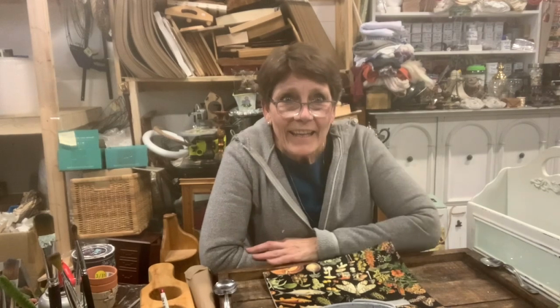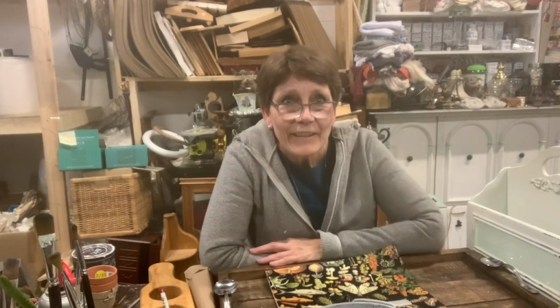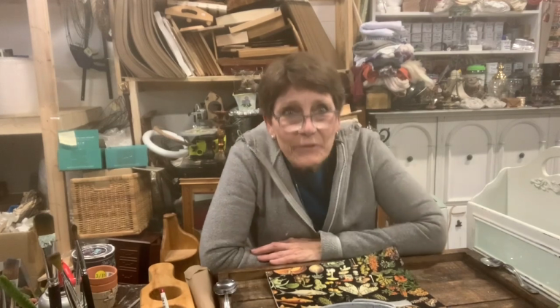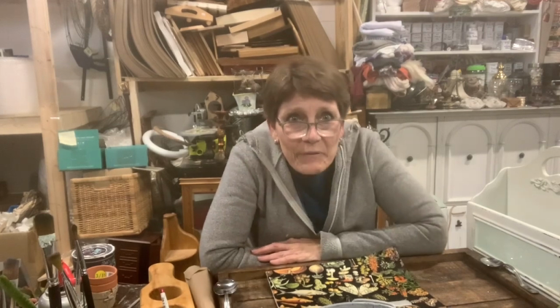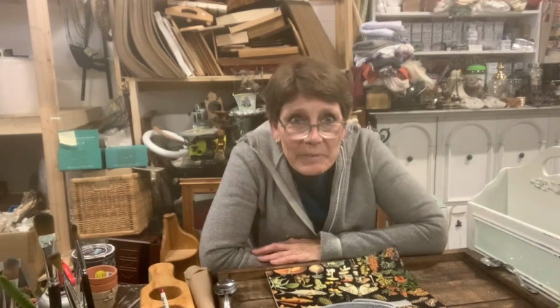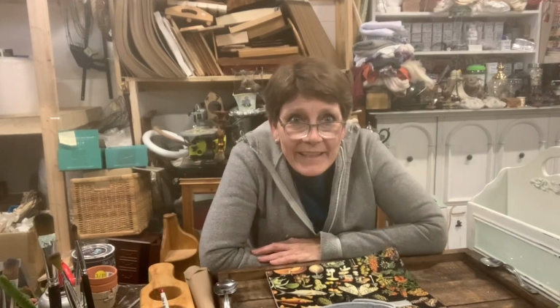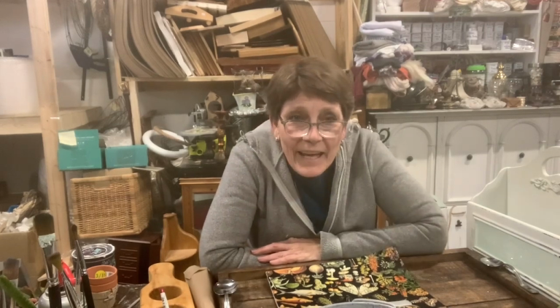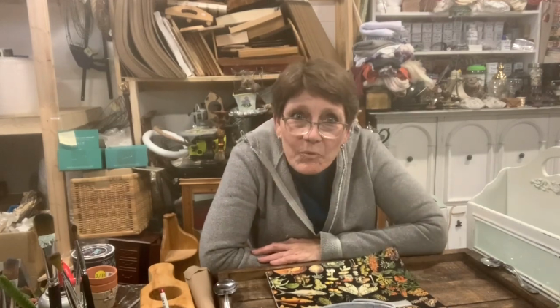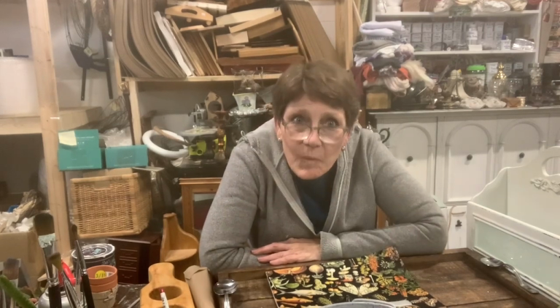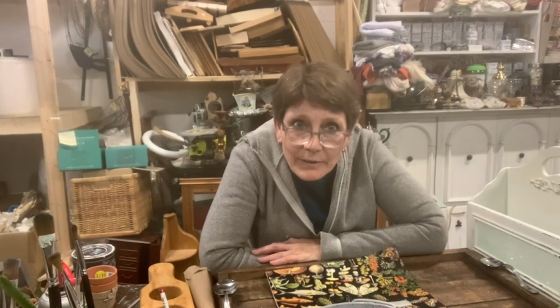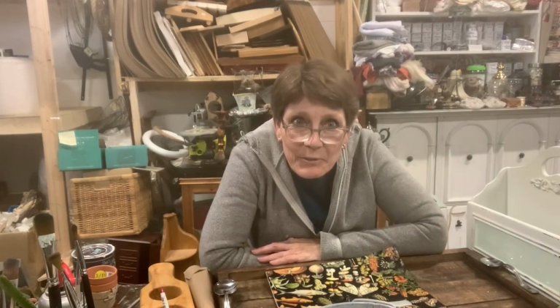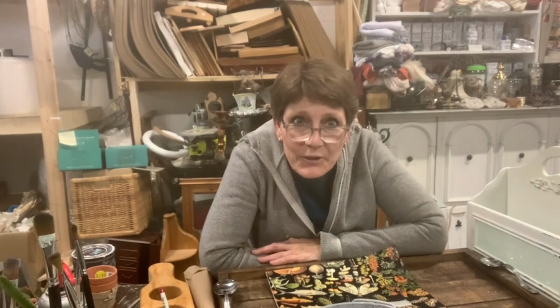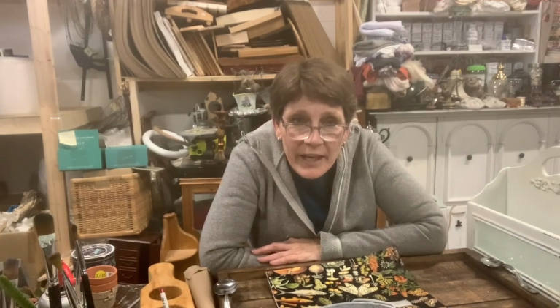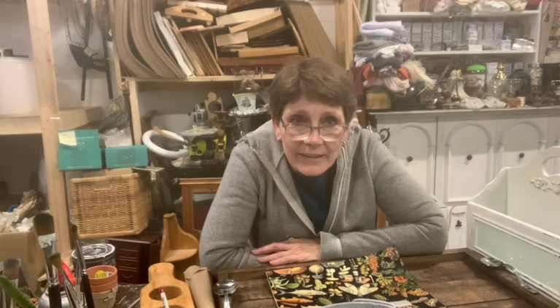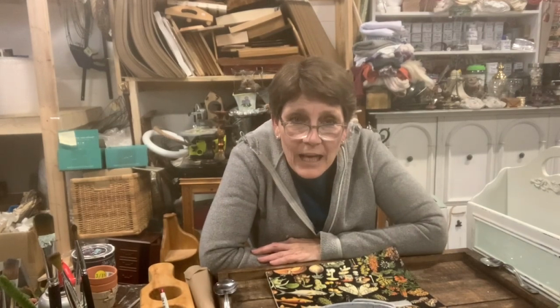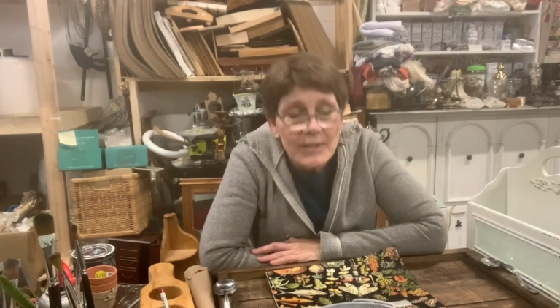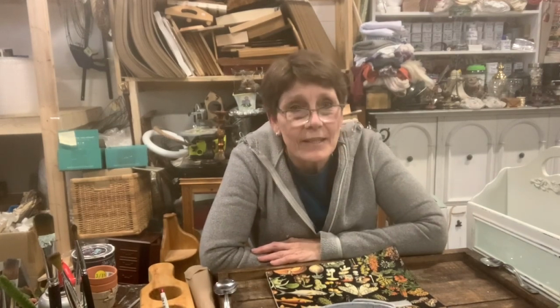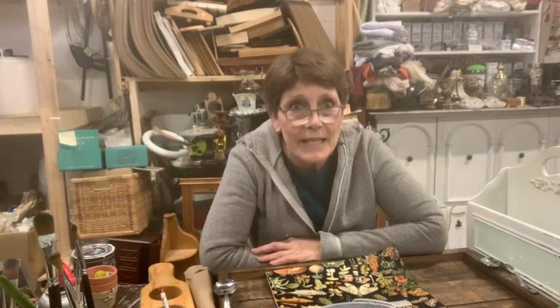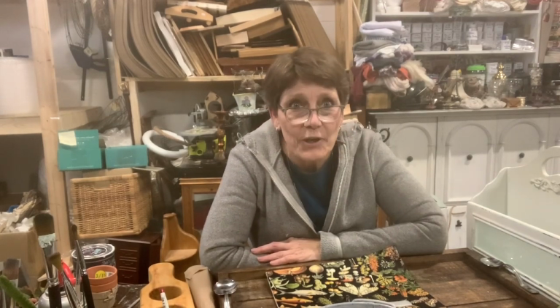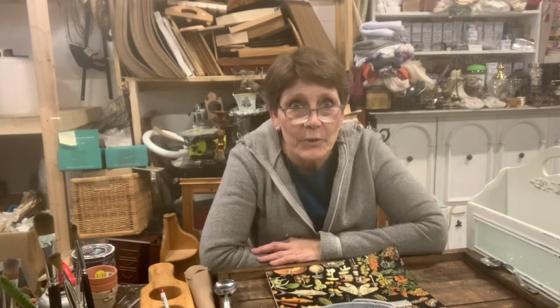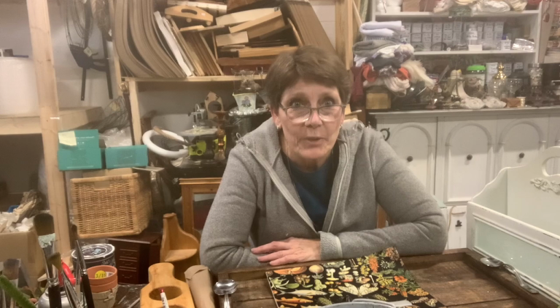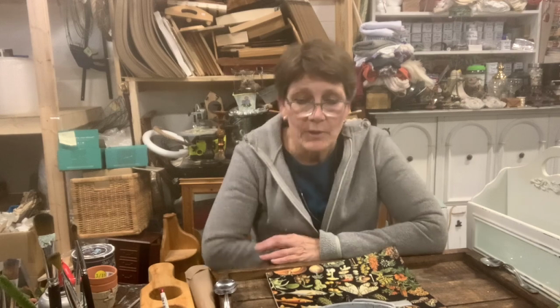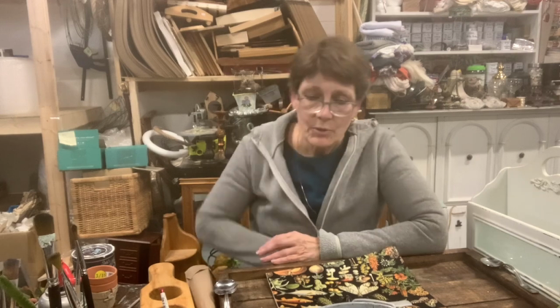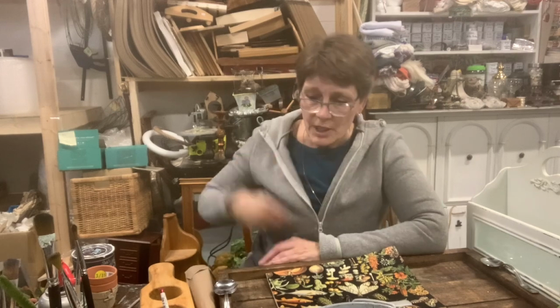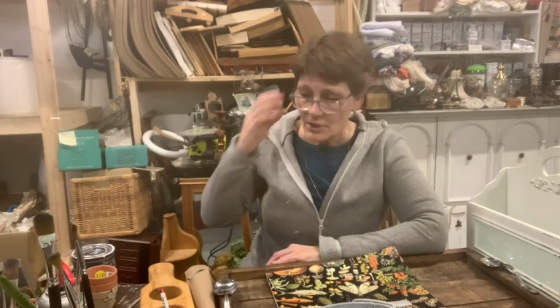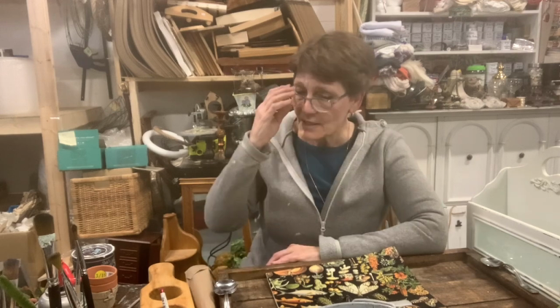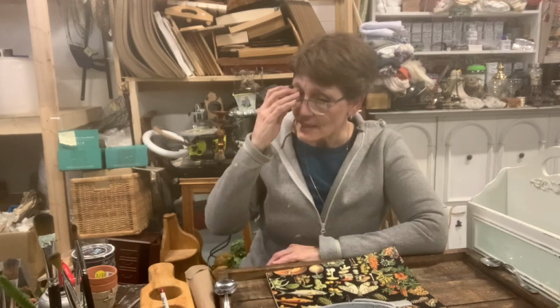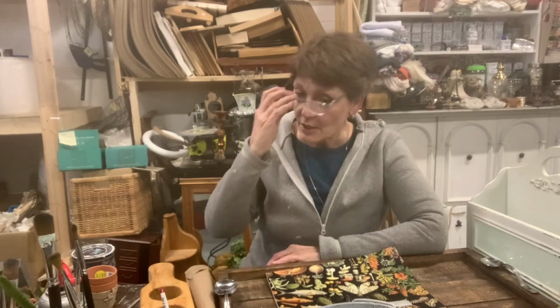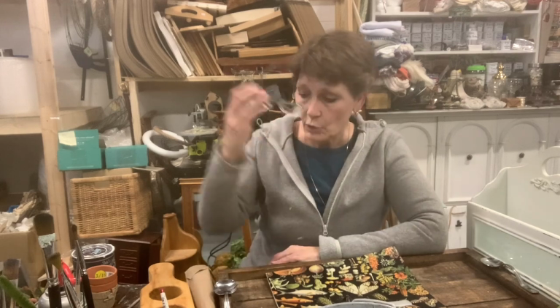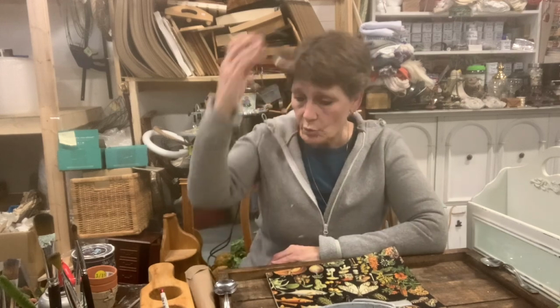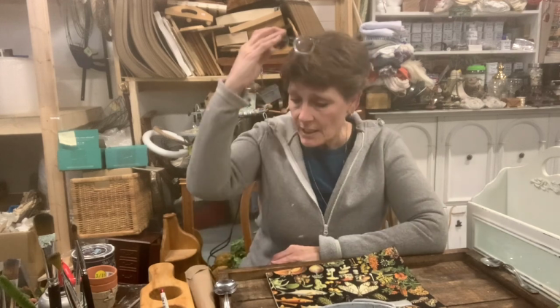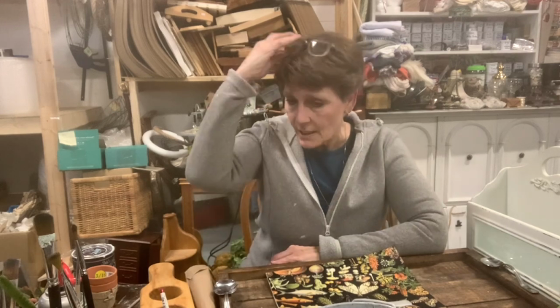Hello everybody. Welcome to the channel. I'm Cindy Daychuck with Queen Bee Creations. Thanks for tuning in.